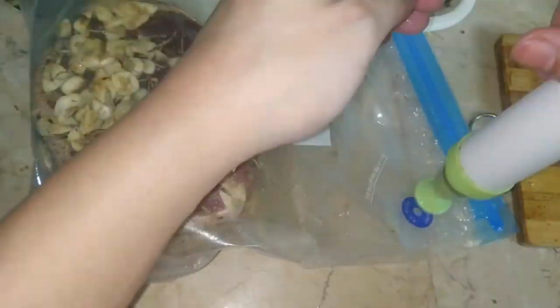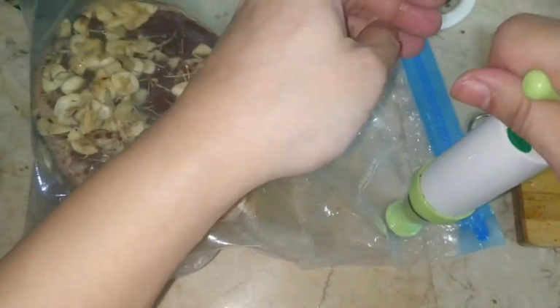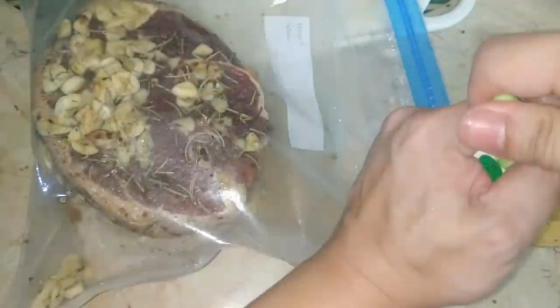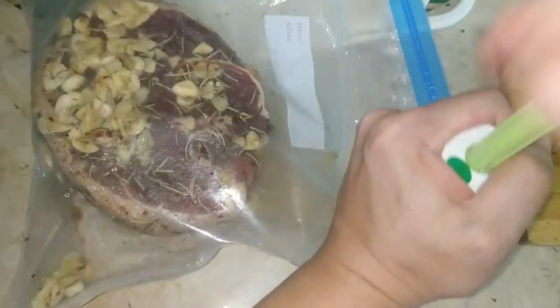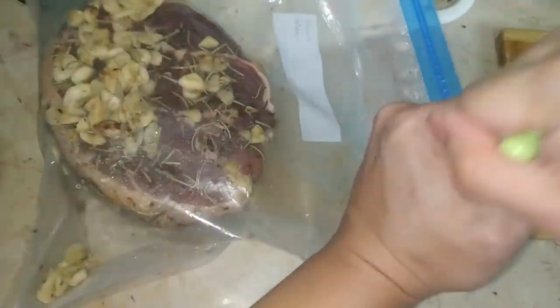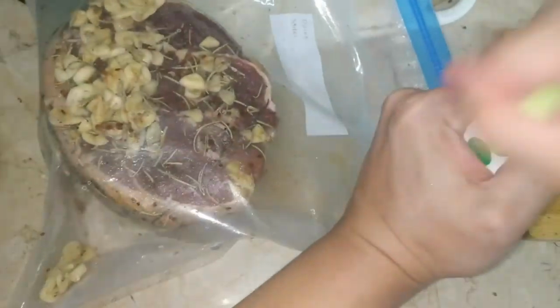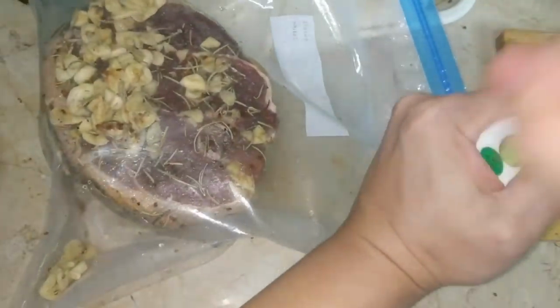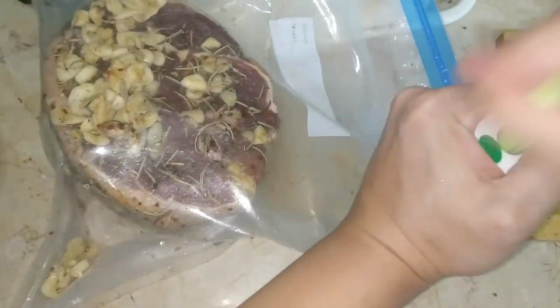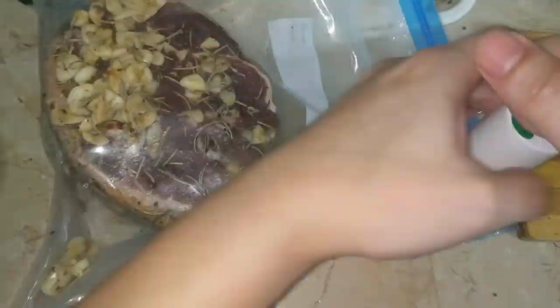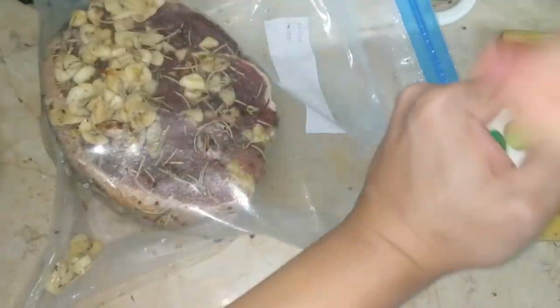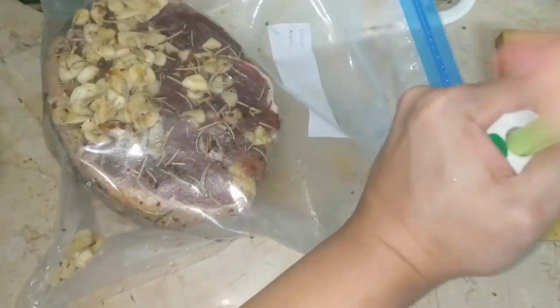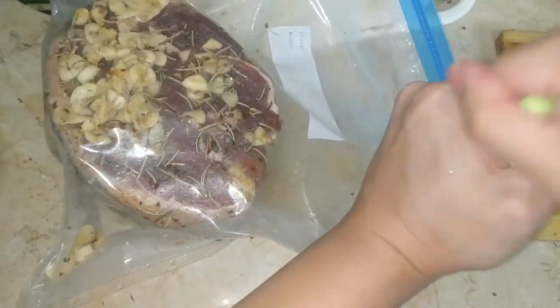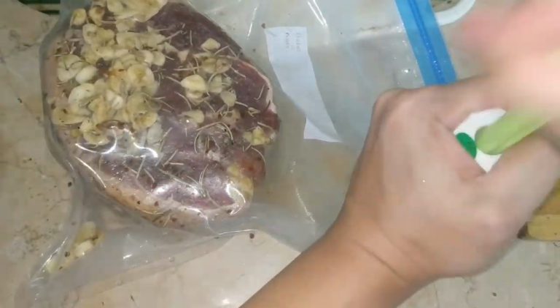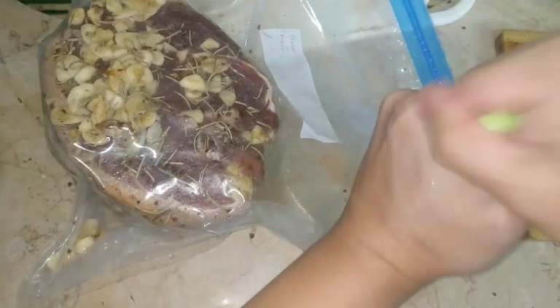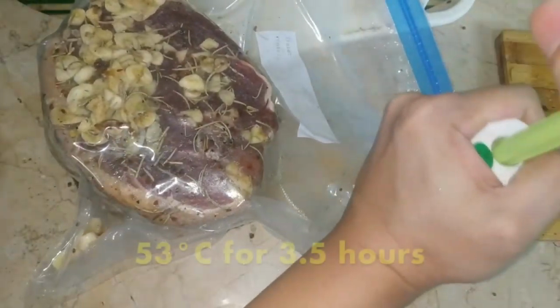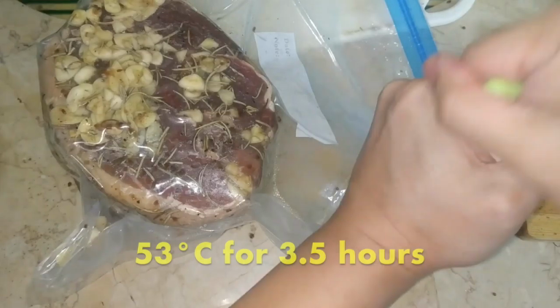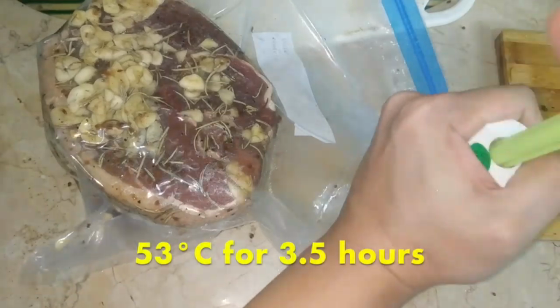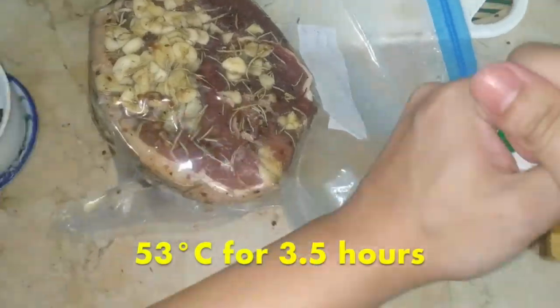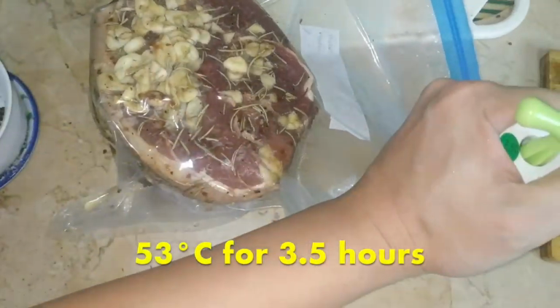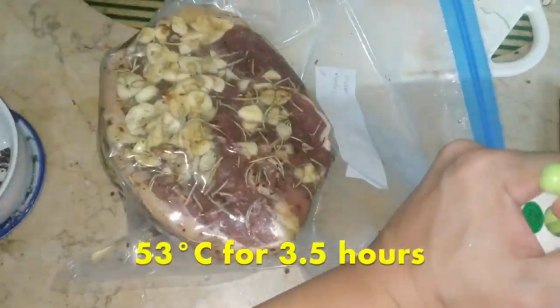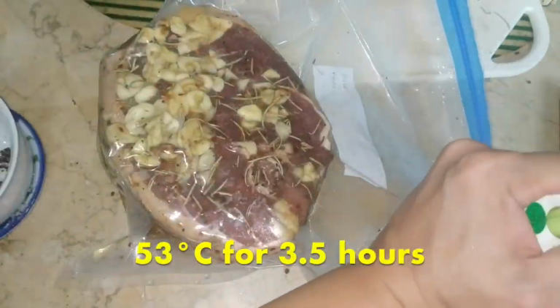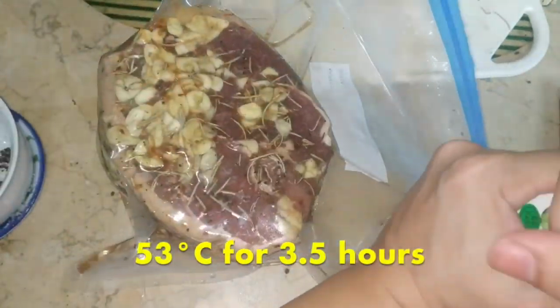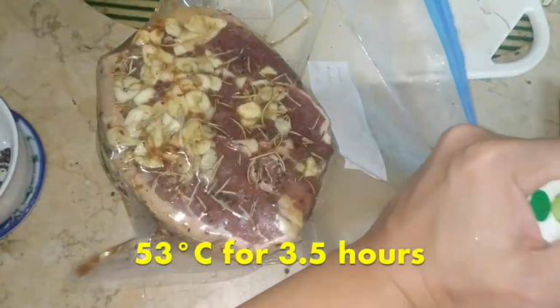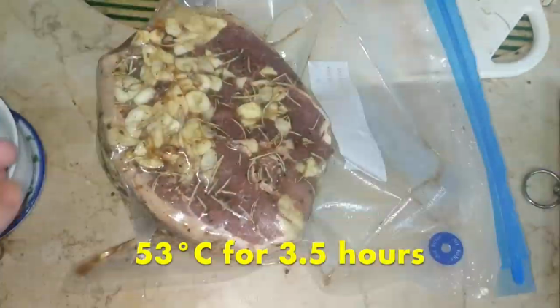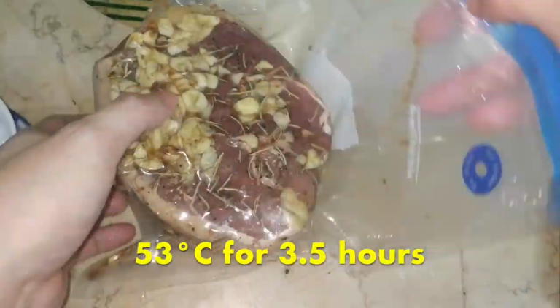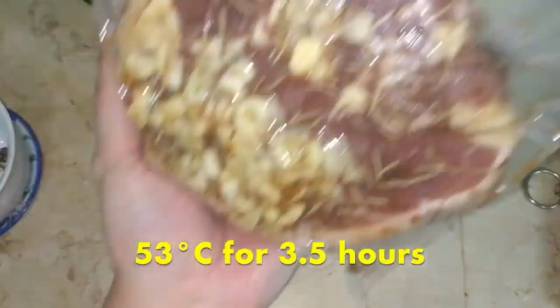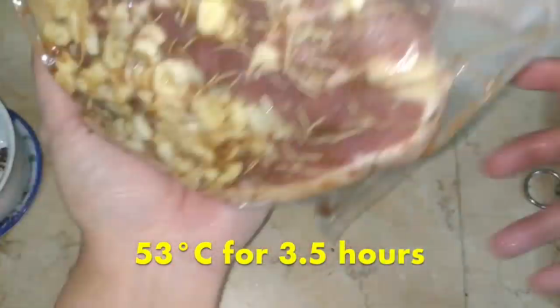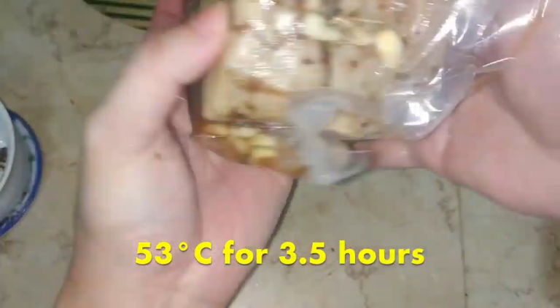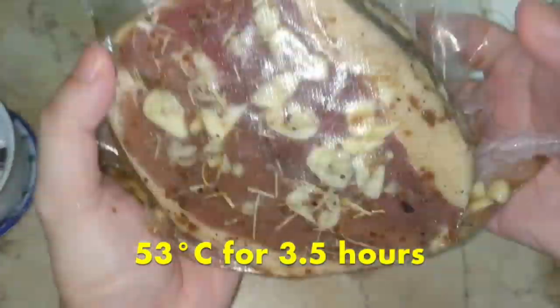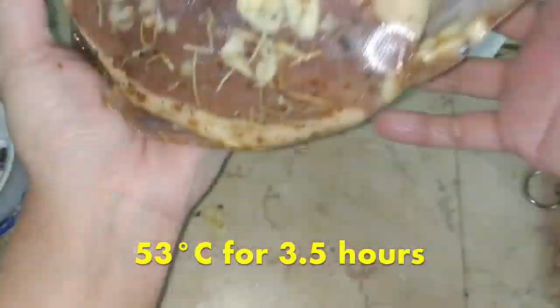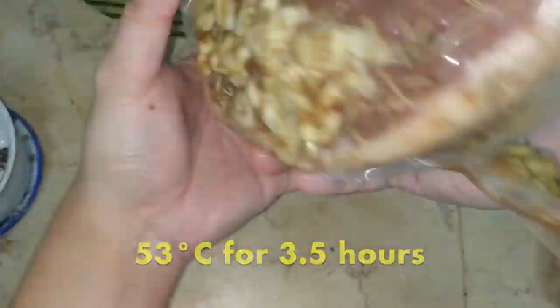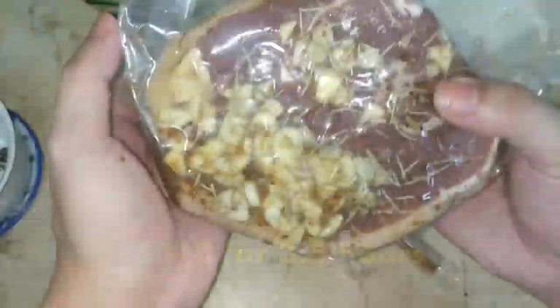Today we'll be cooking this slab at 53 degrees centigrade for over three and a half hours.